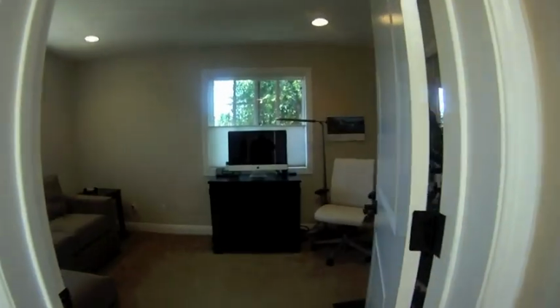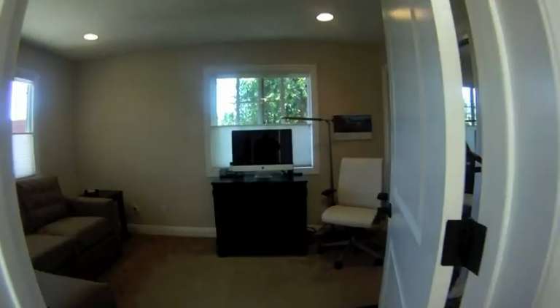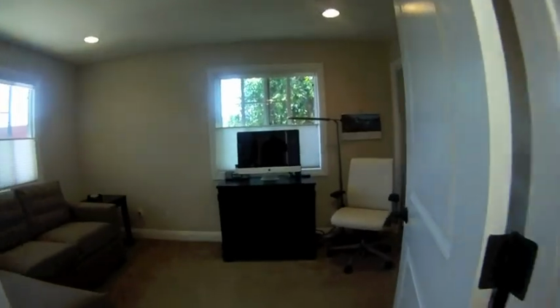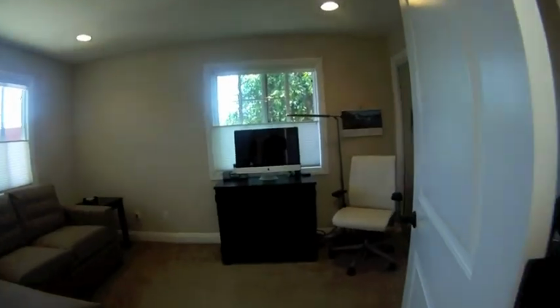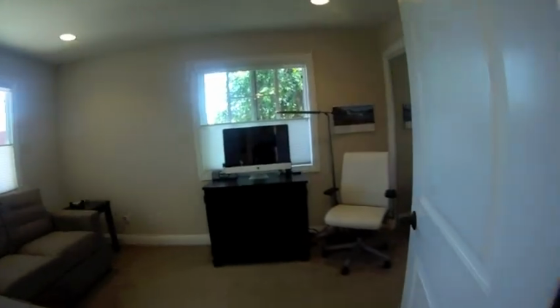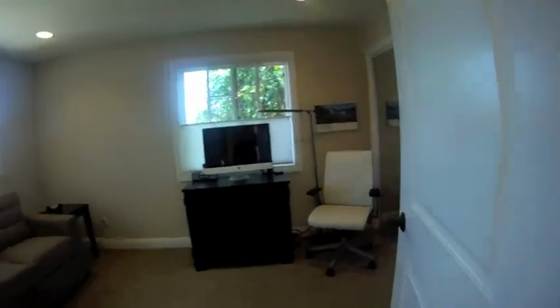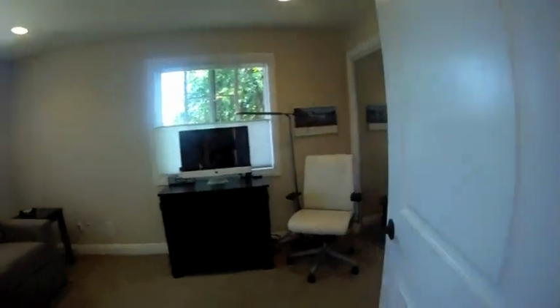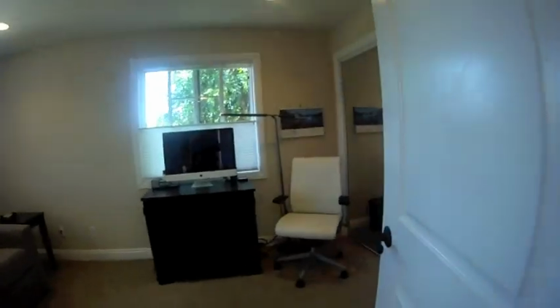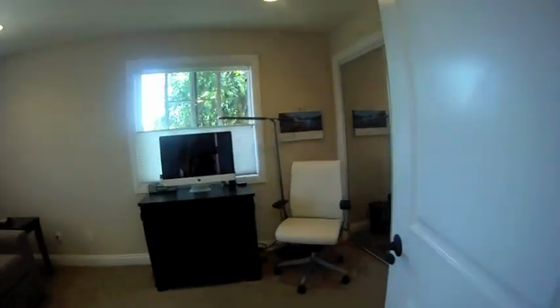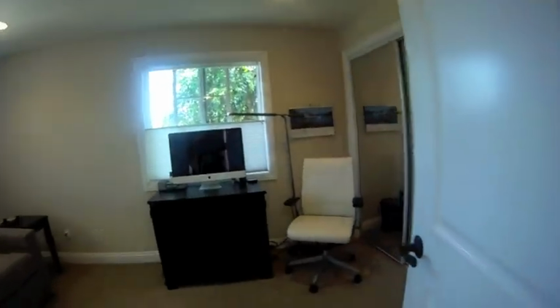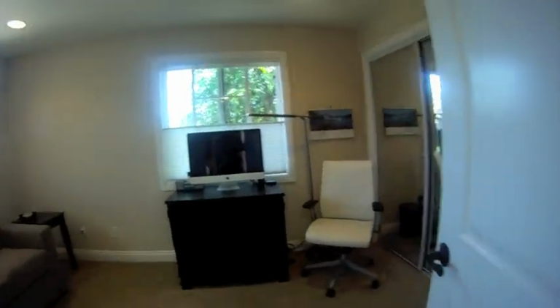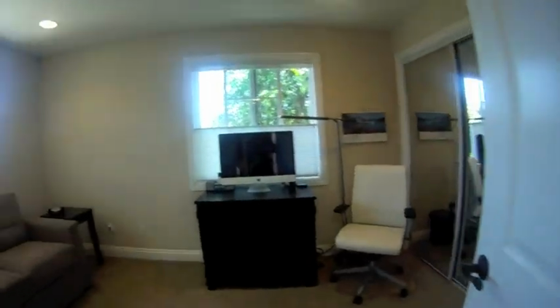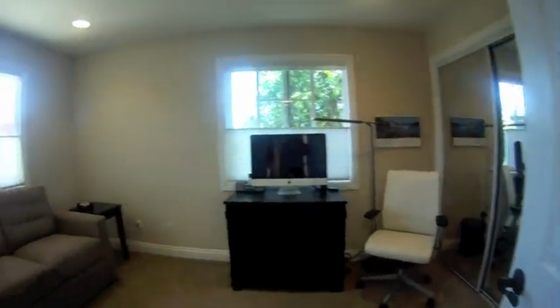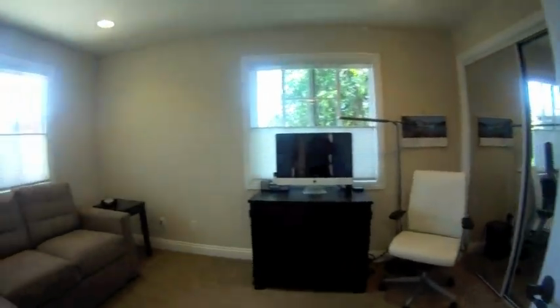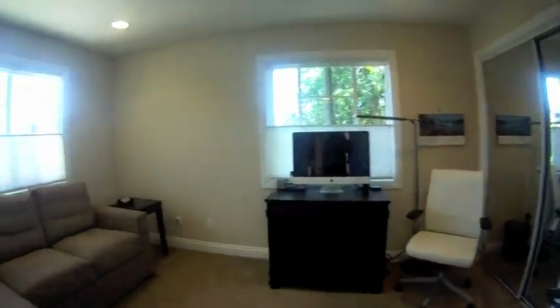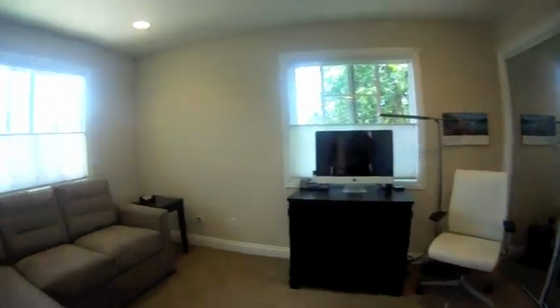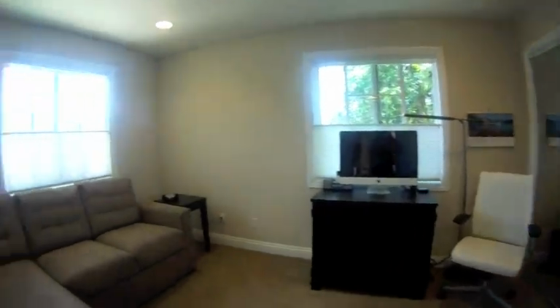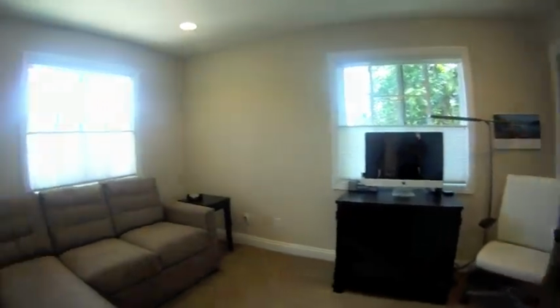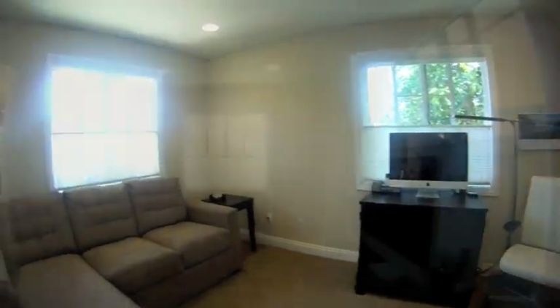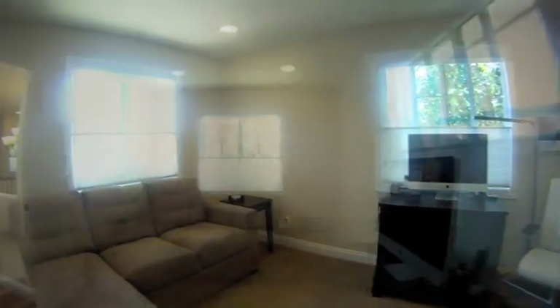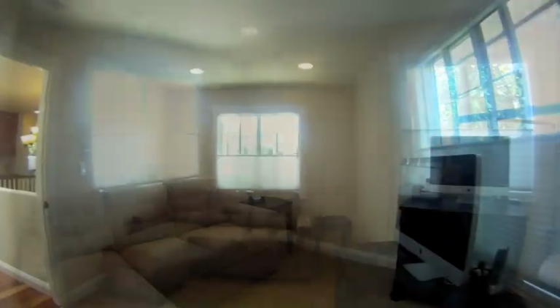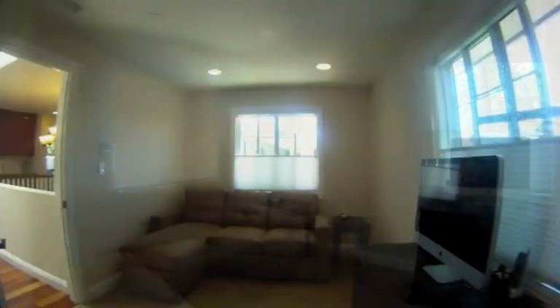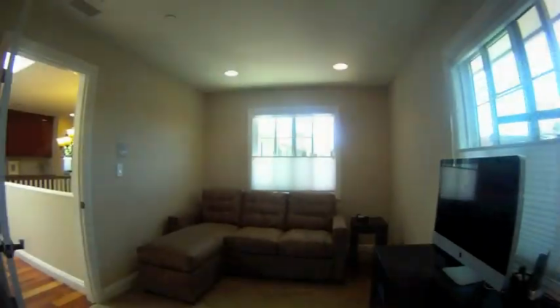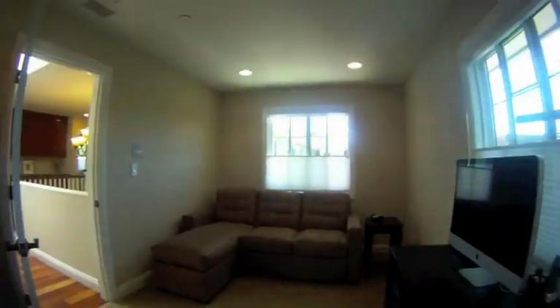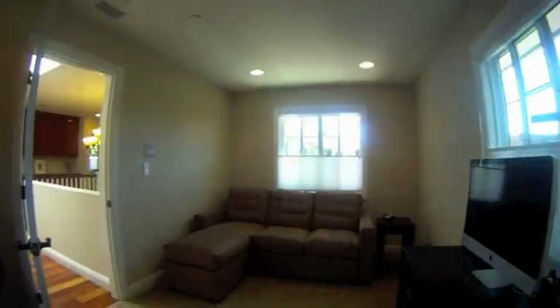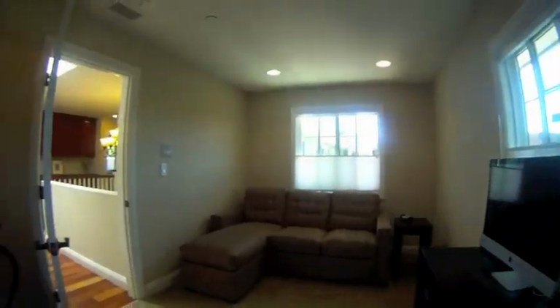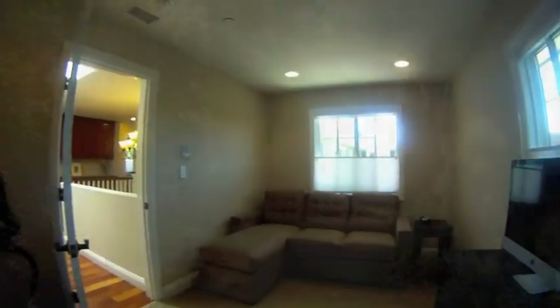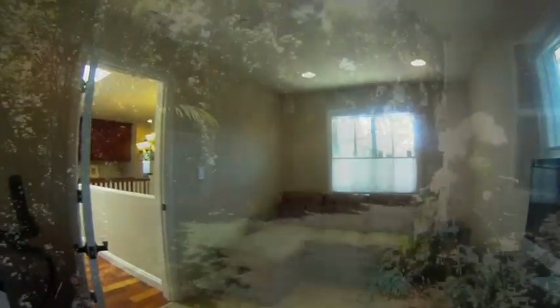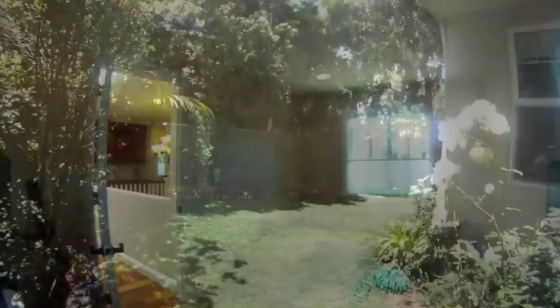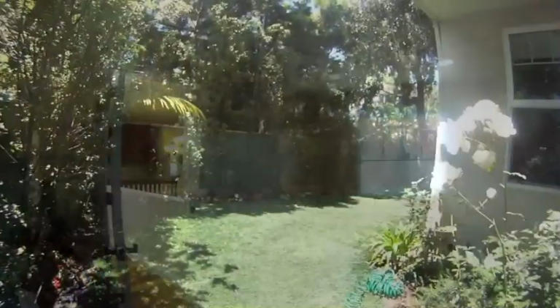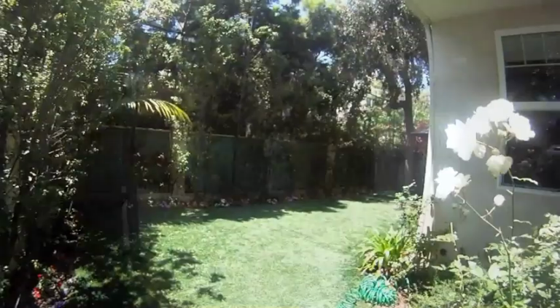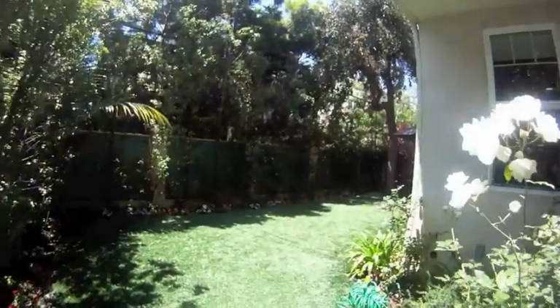The final bedroom in the house, which is currently used as an office, has lots of natural light and its own closet.